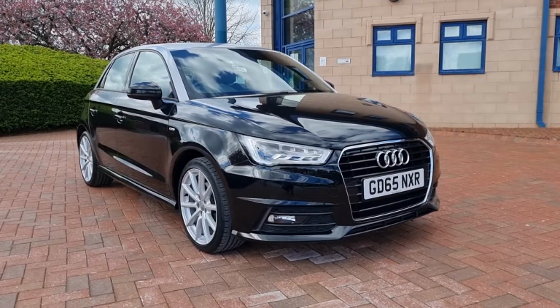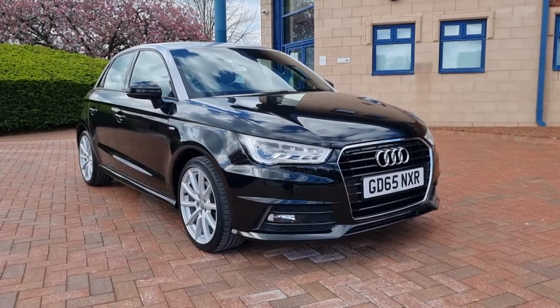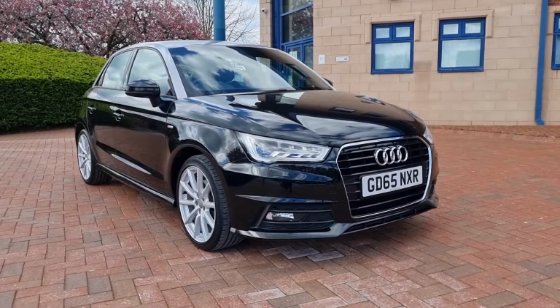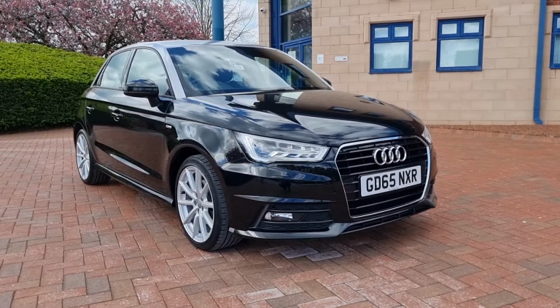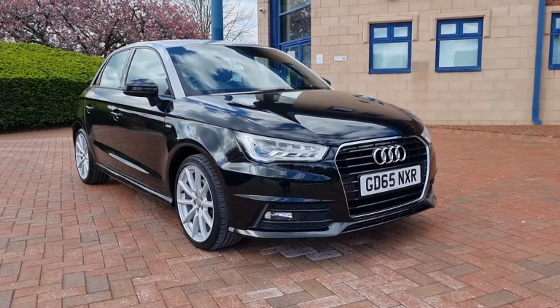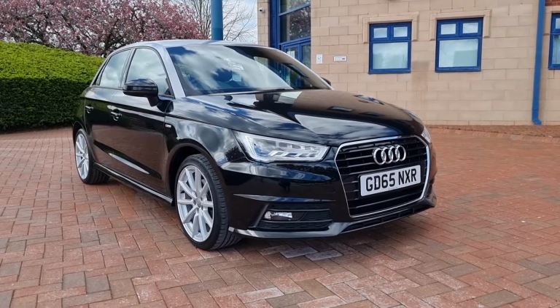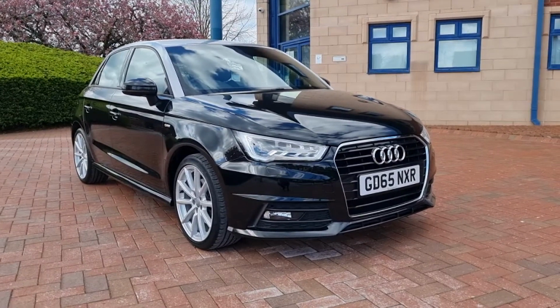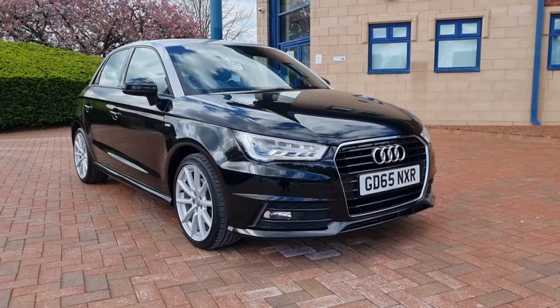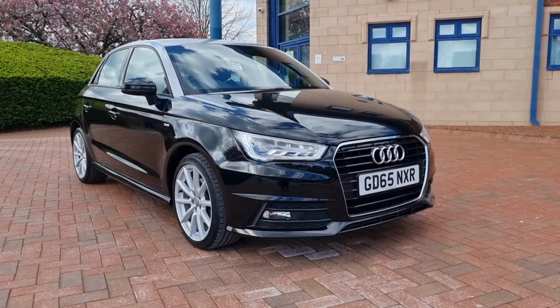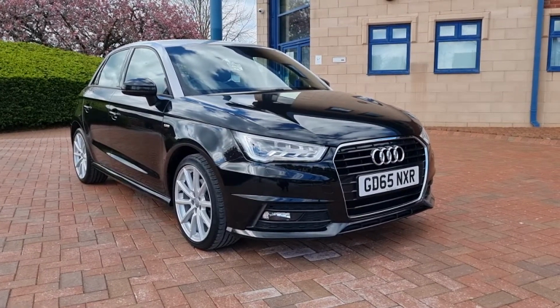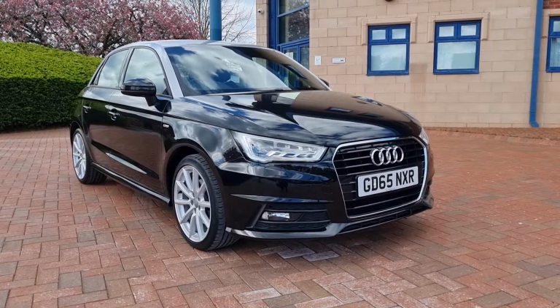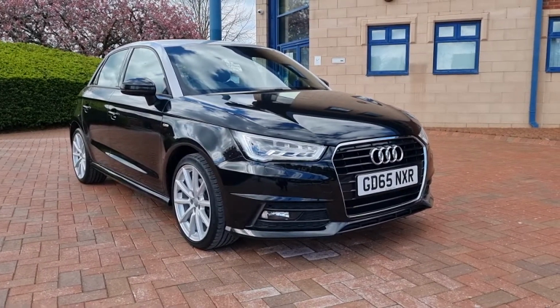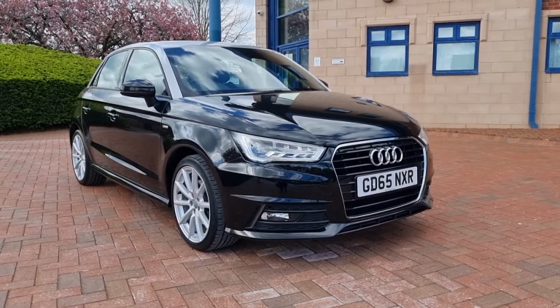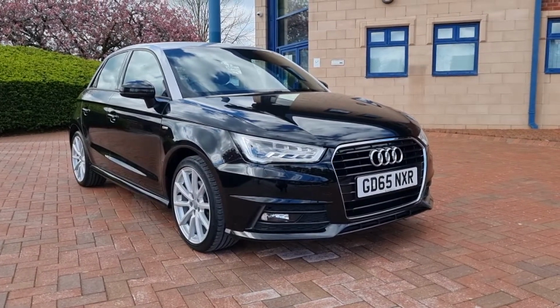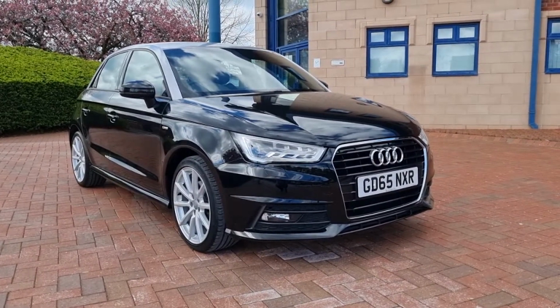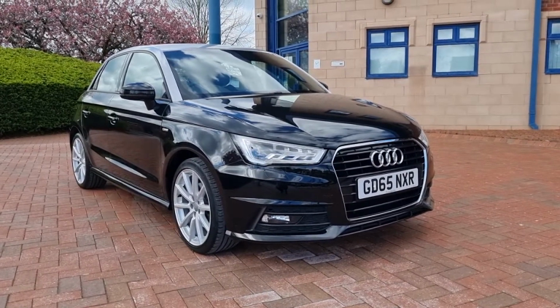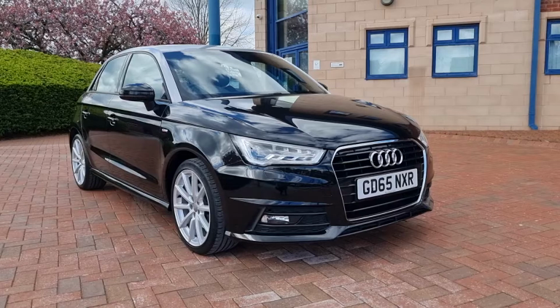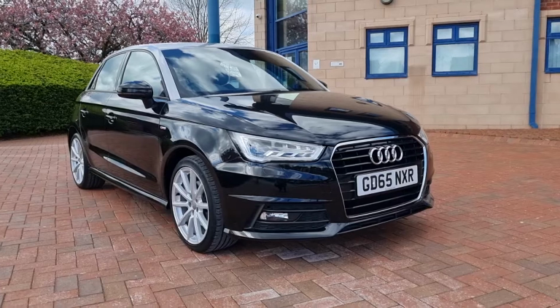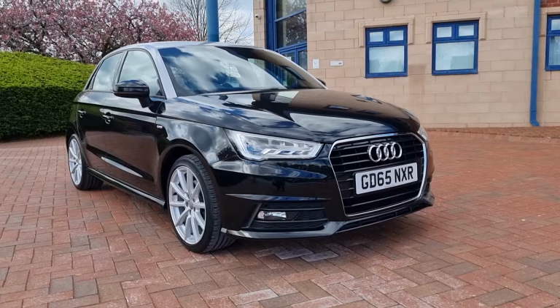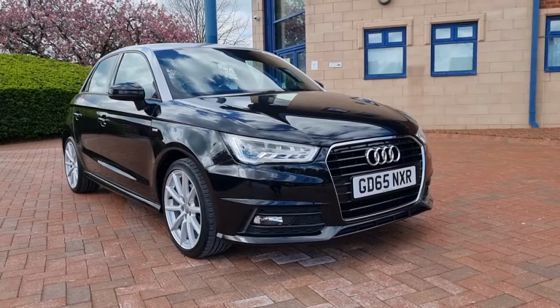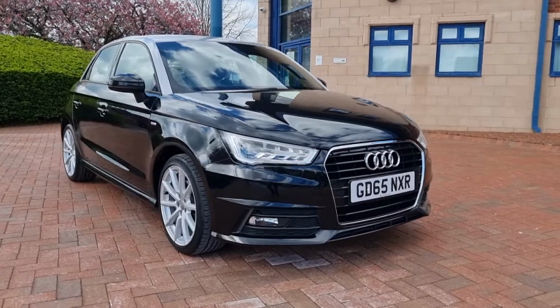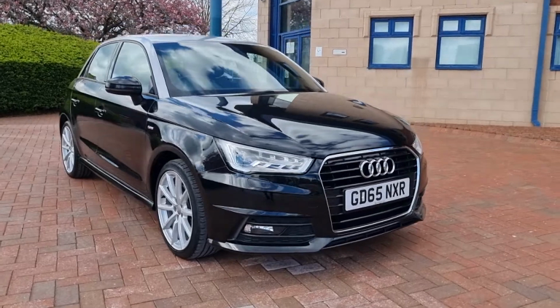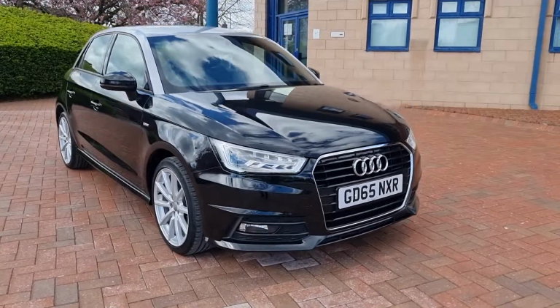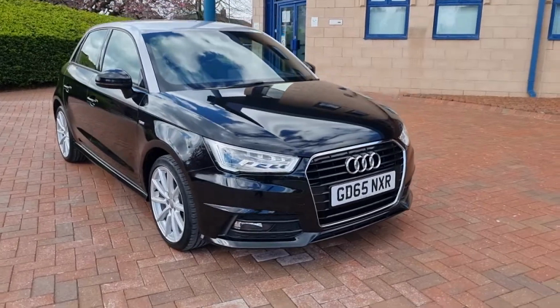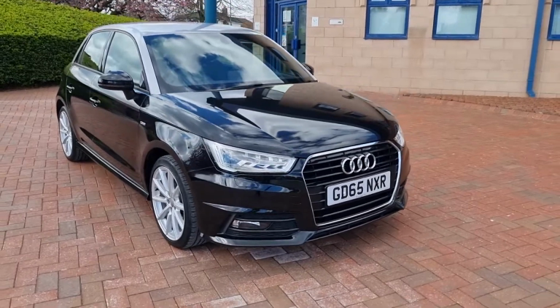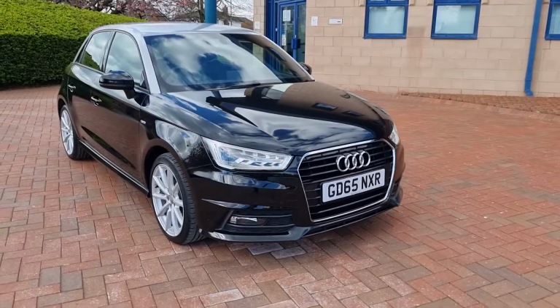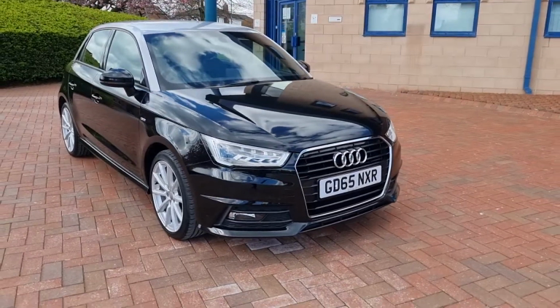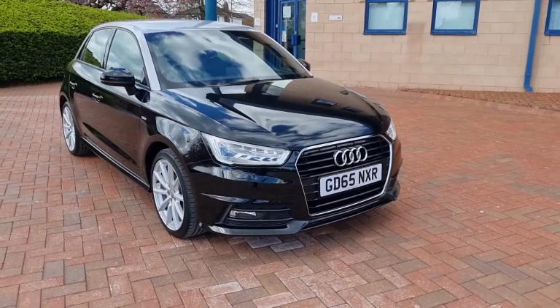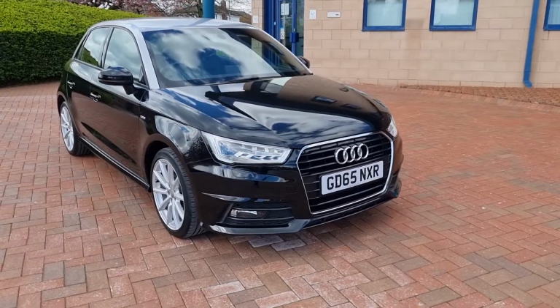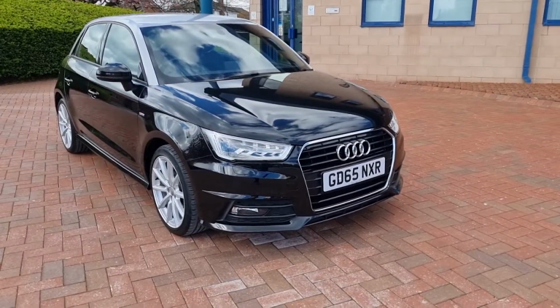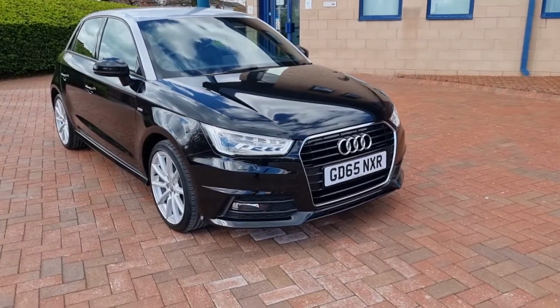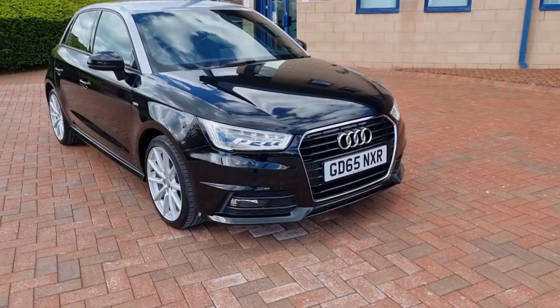It's an Audi A1, an S-Line 1.6 TDI. It's five-door, as you can see.